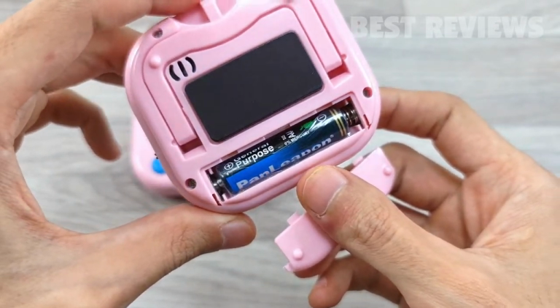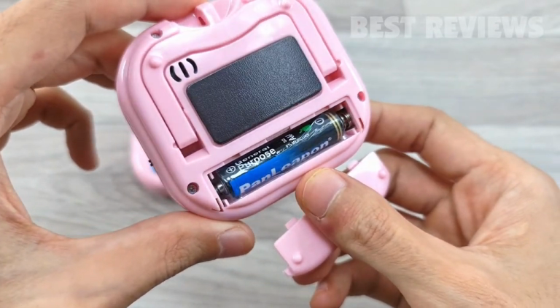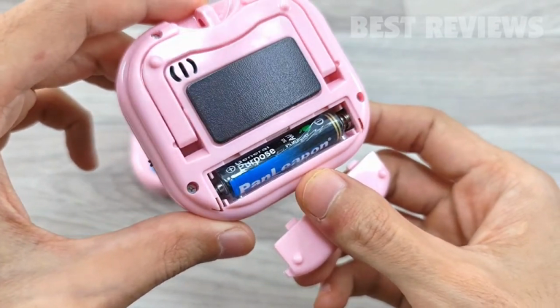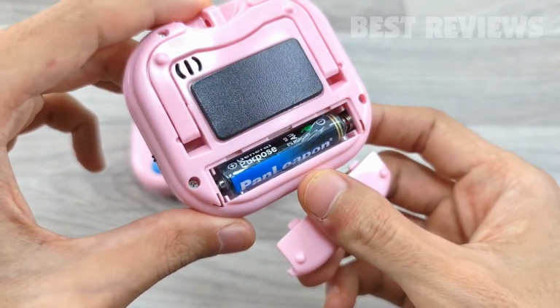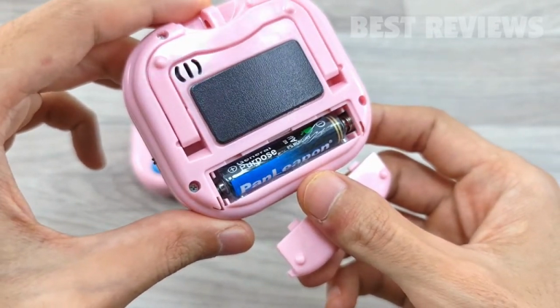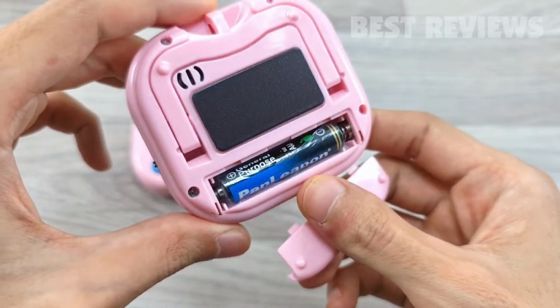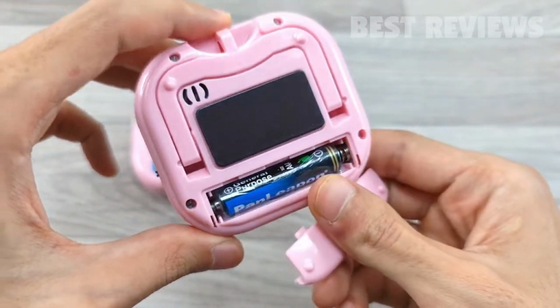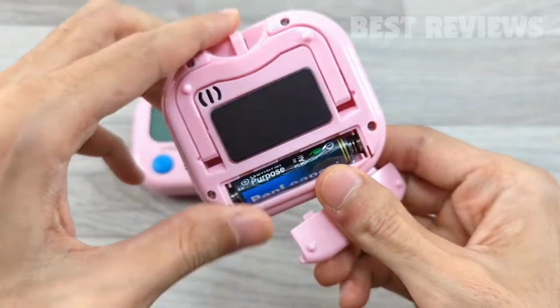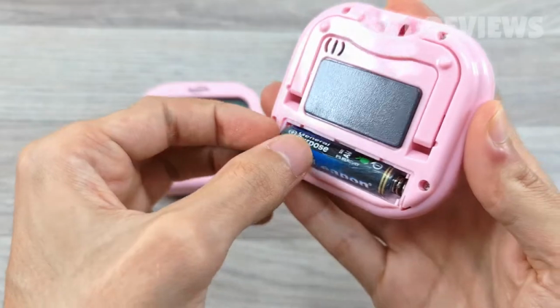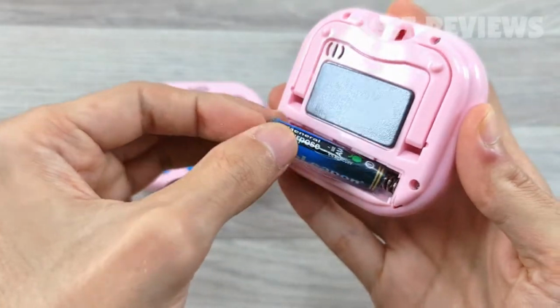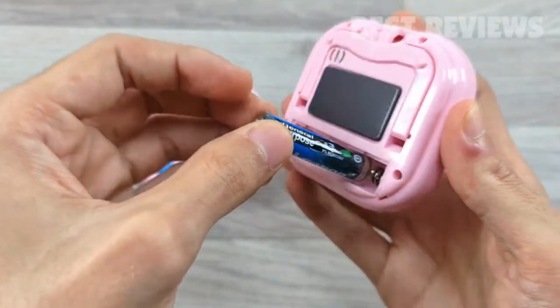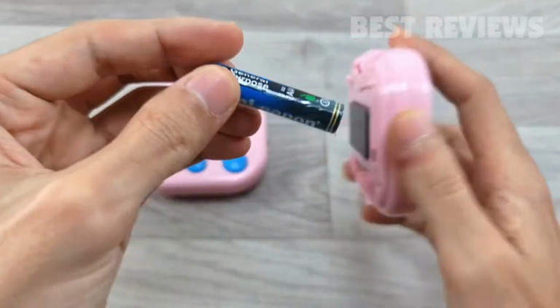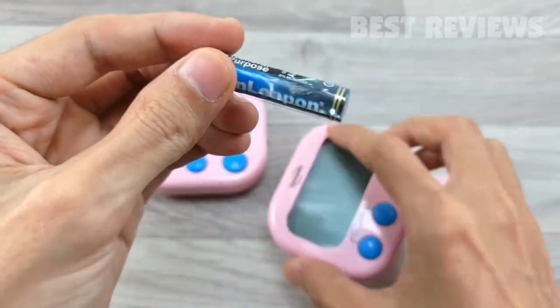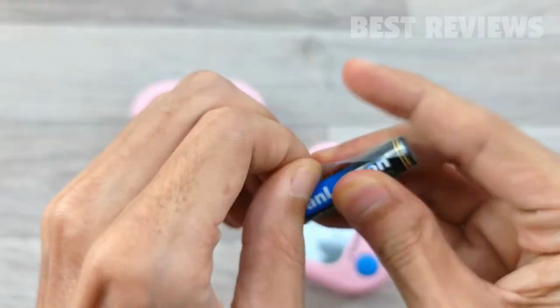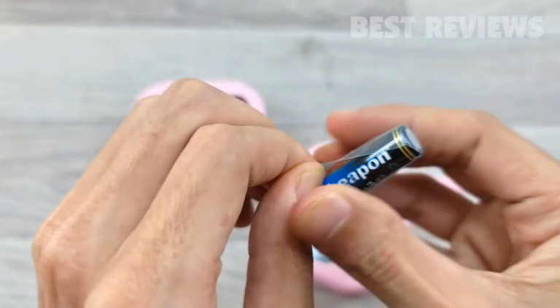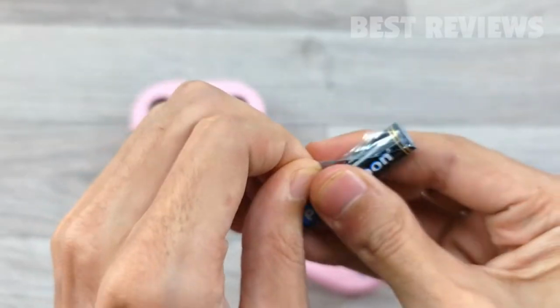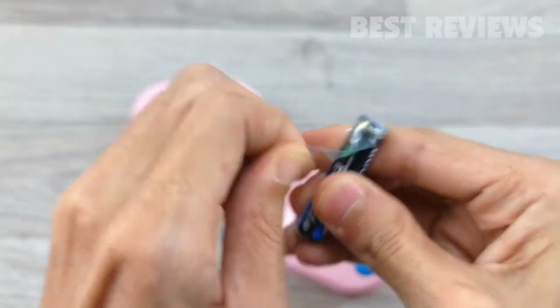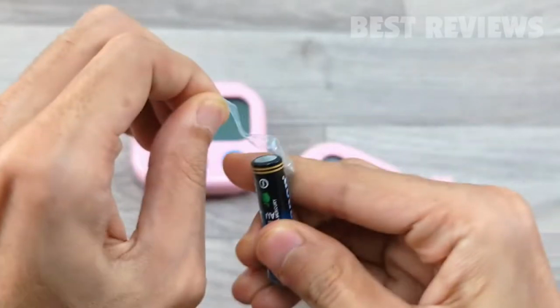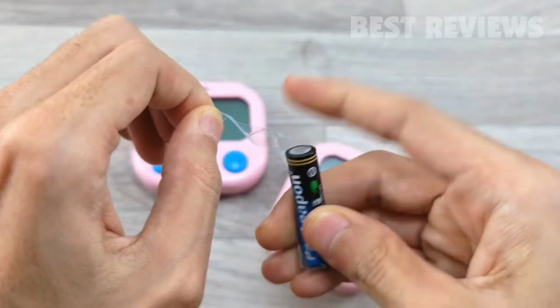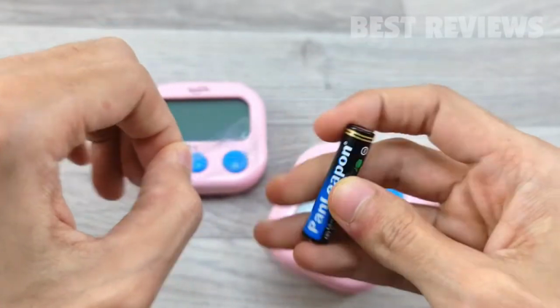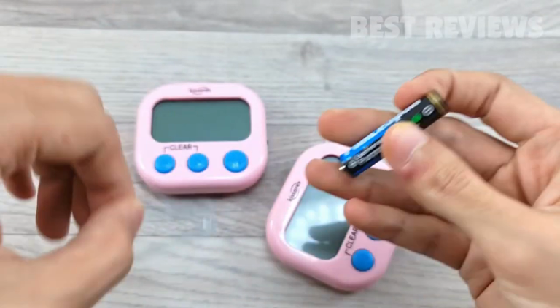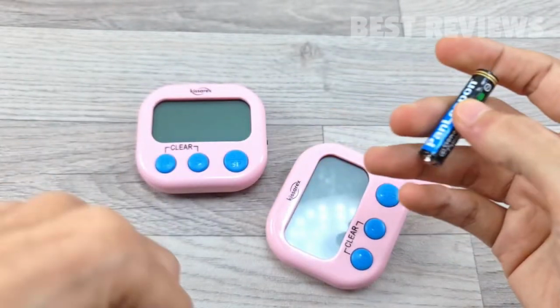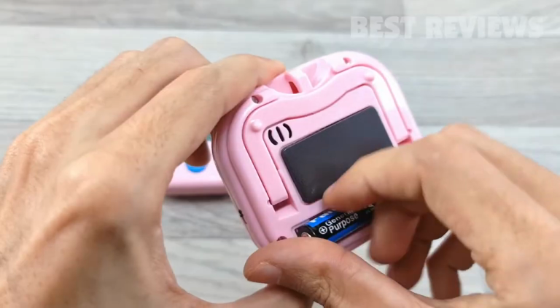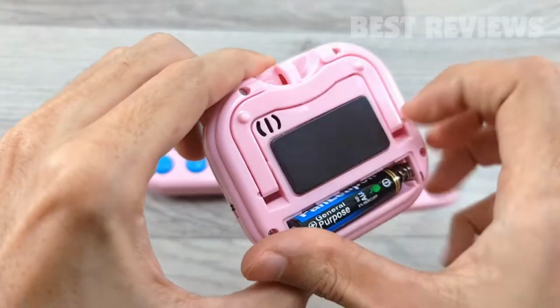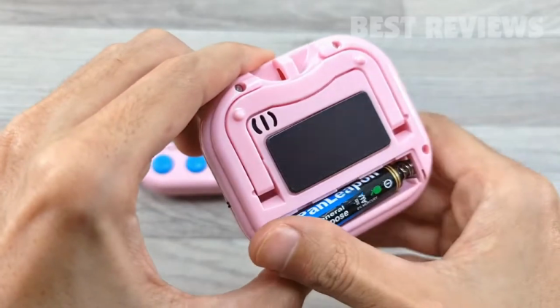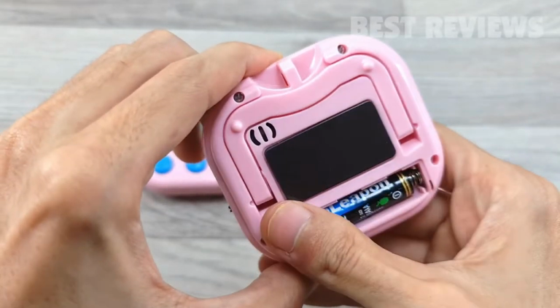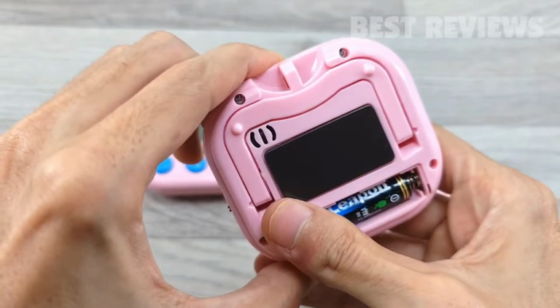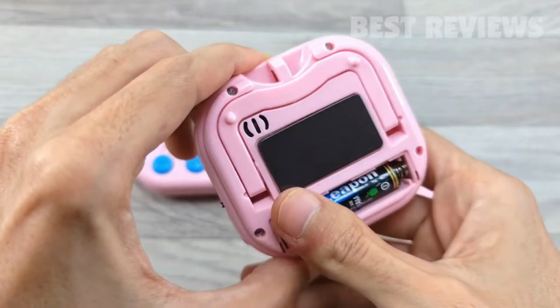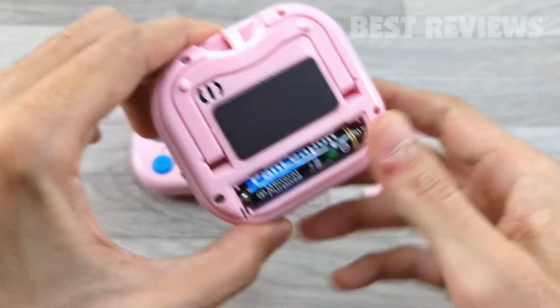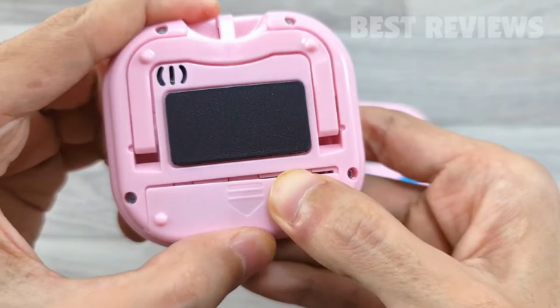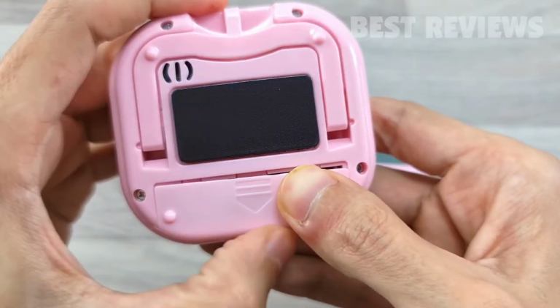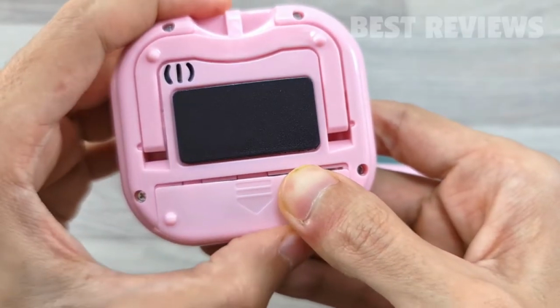This clock timer is equipped with a AAA energy saving battery. Just remove the battery insulation film and use it immediately.